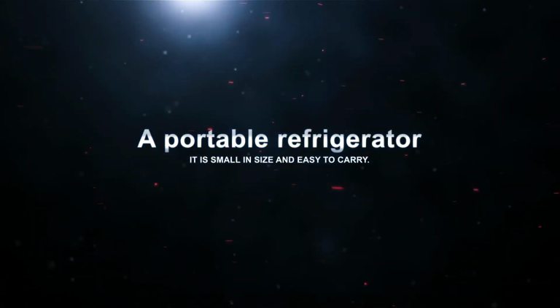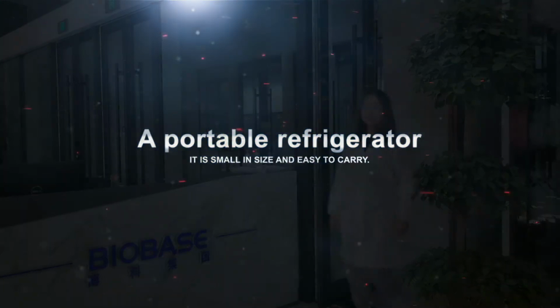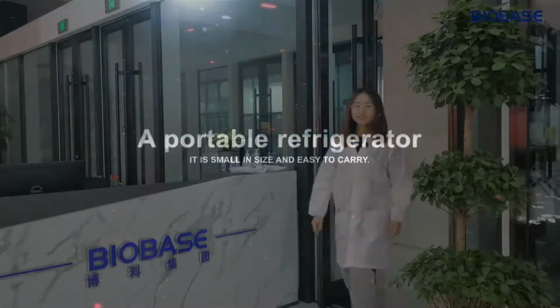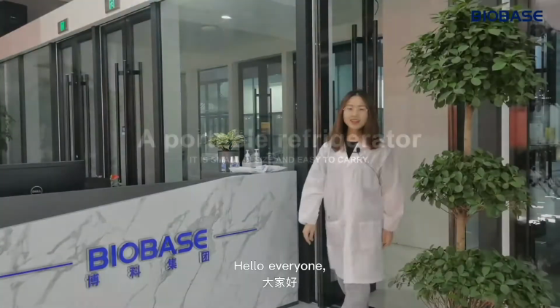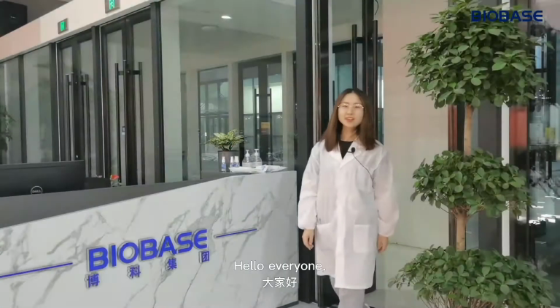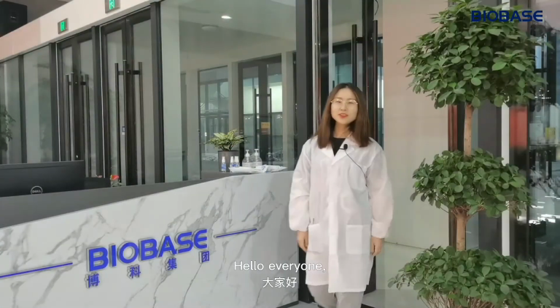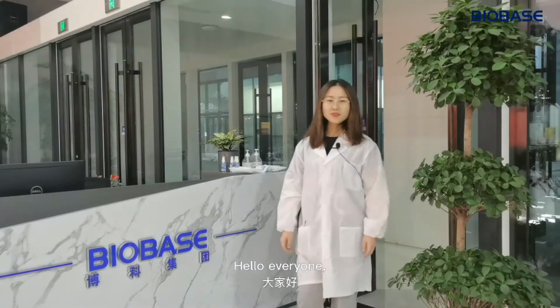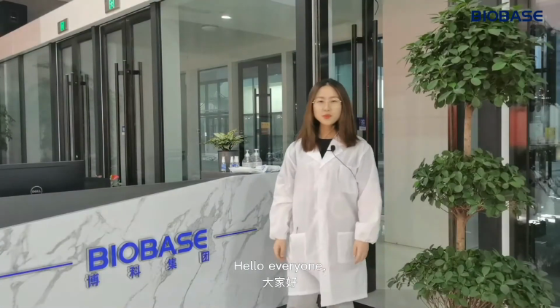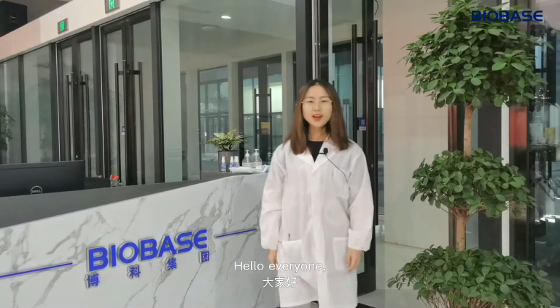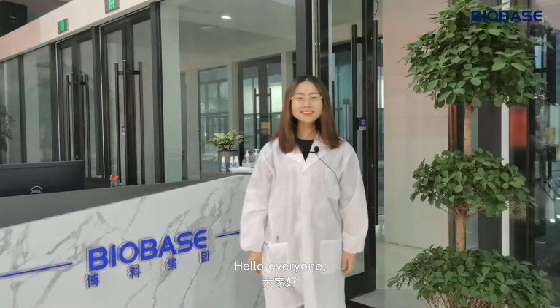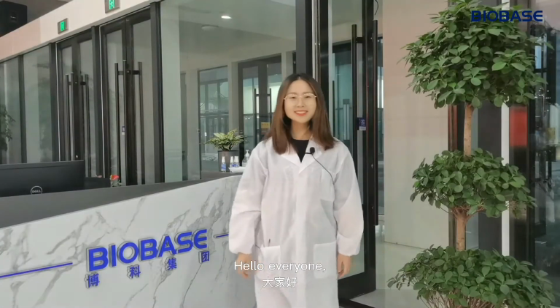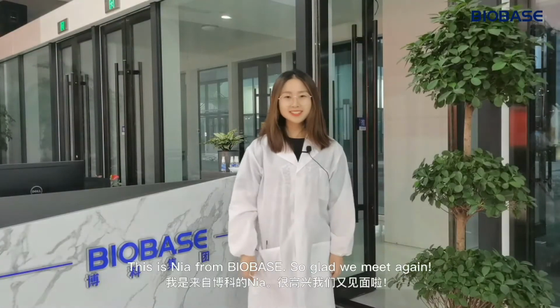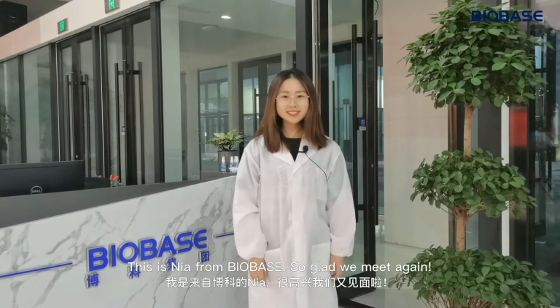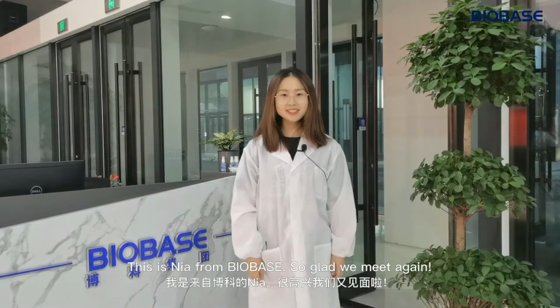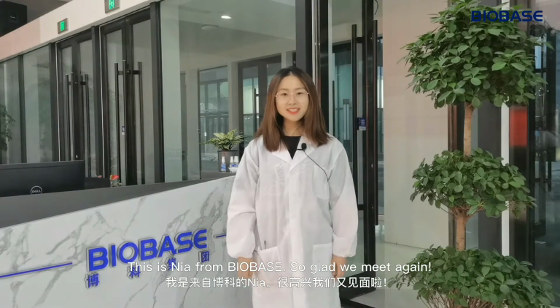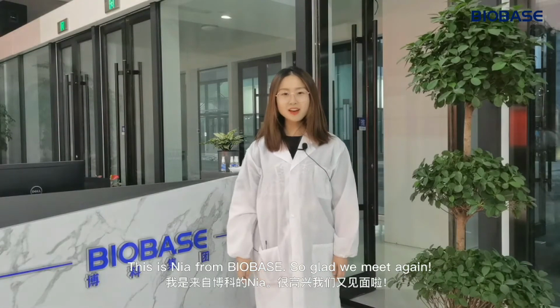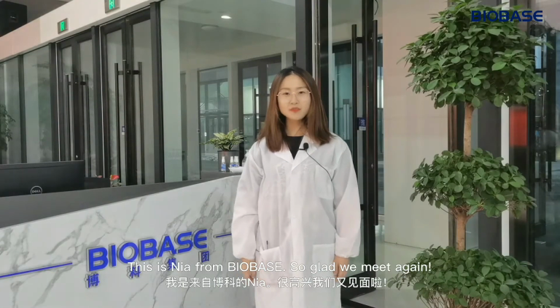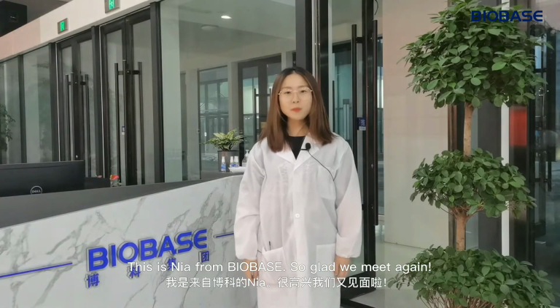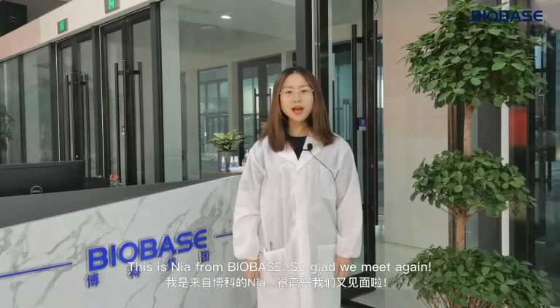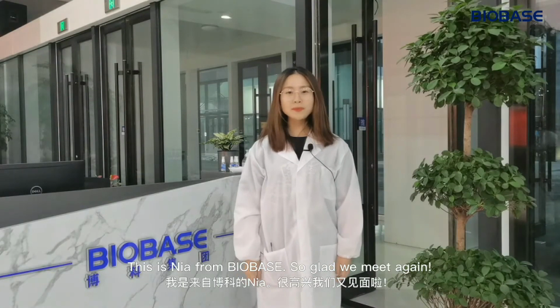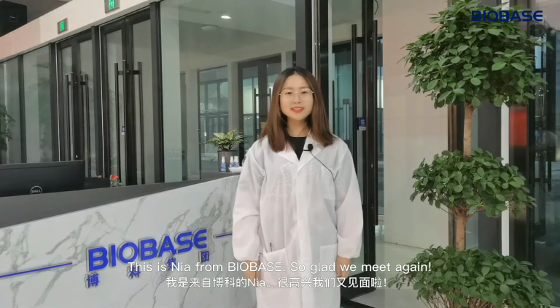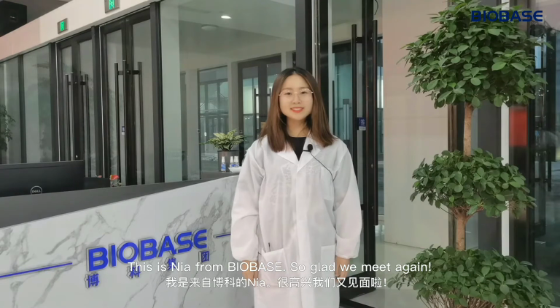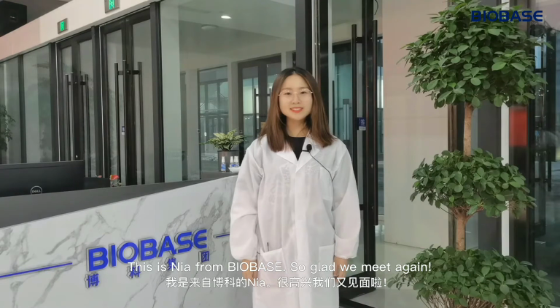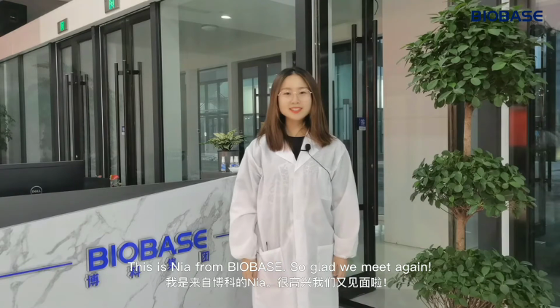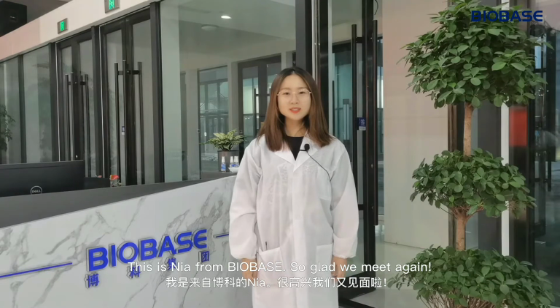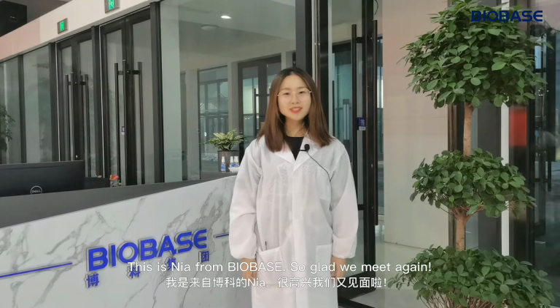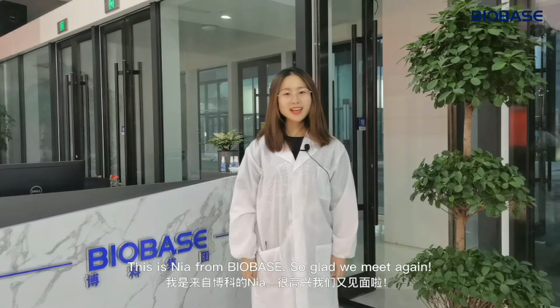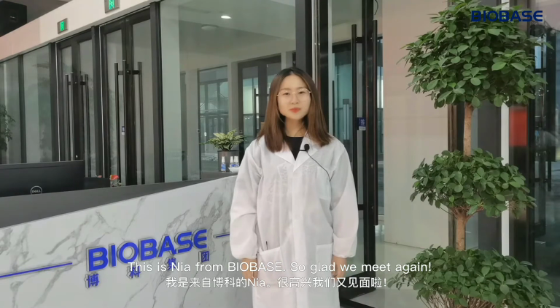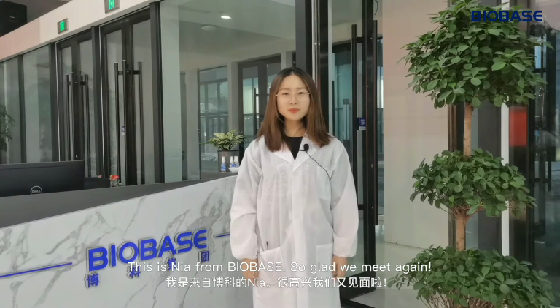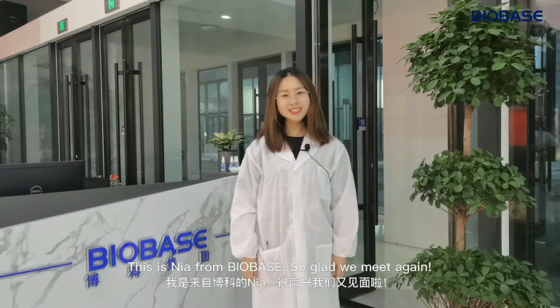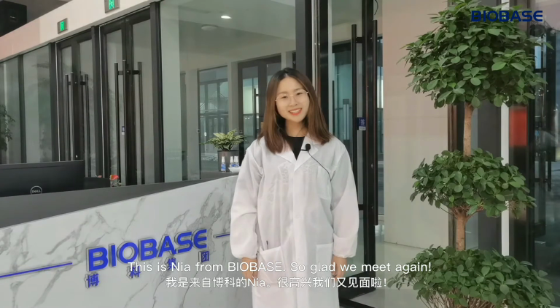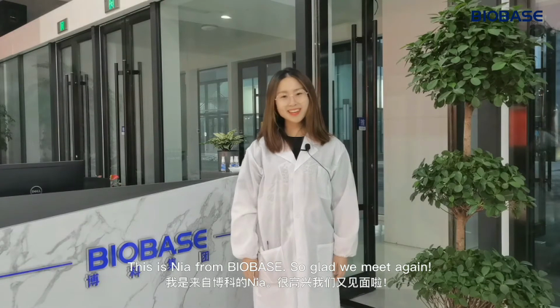Hello everyone, this is Nia from Bybase. So glad we meet again.